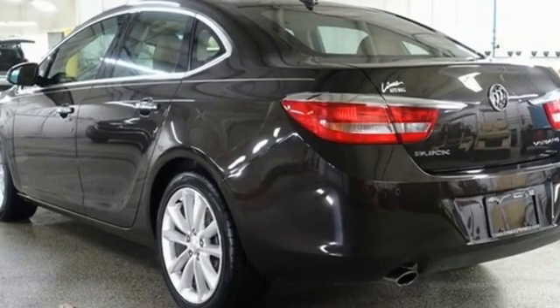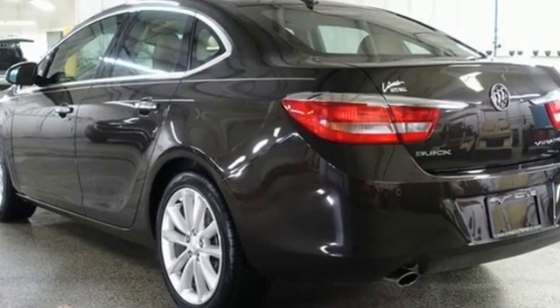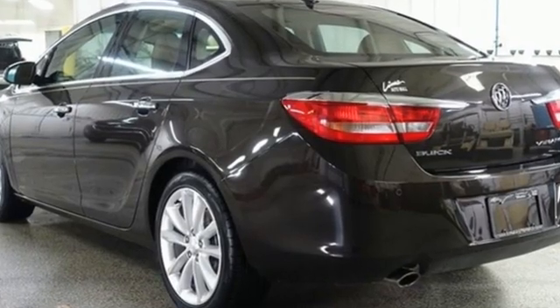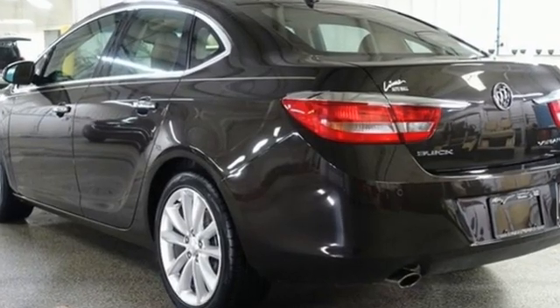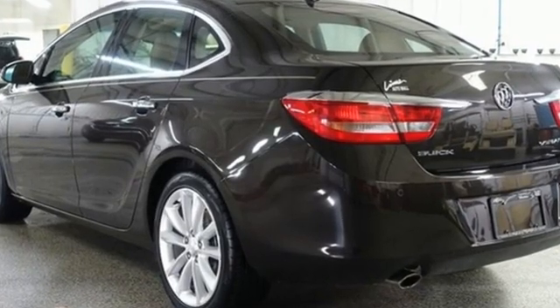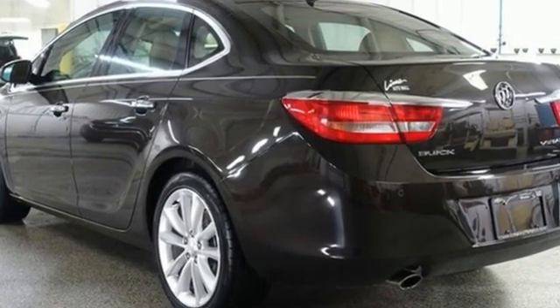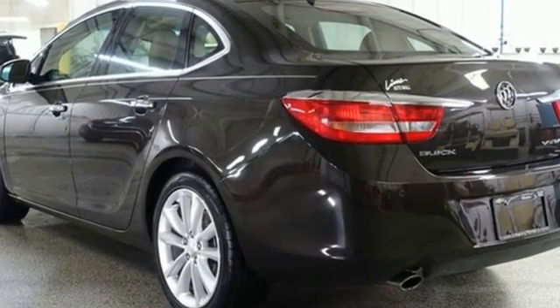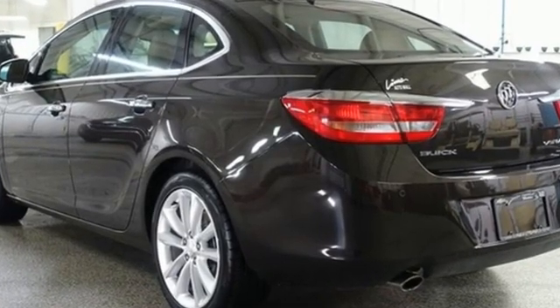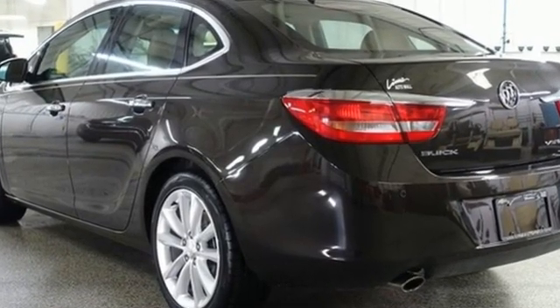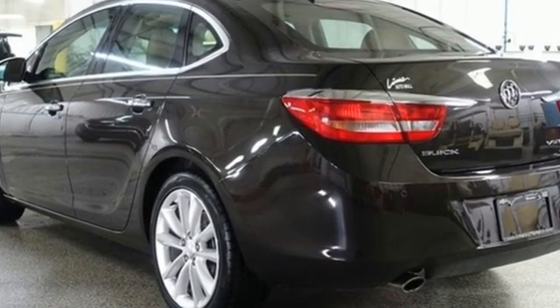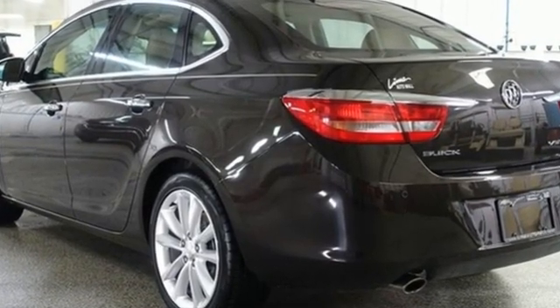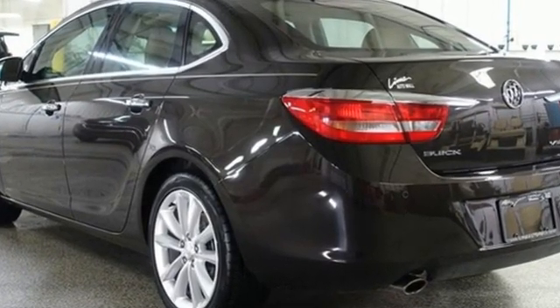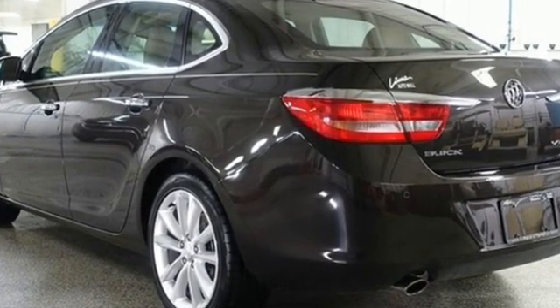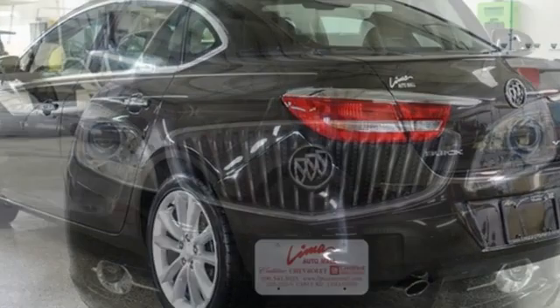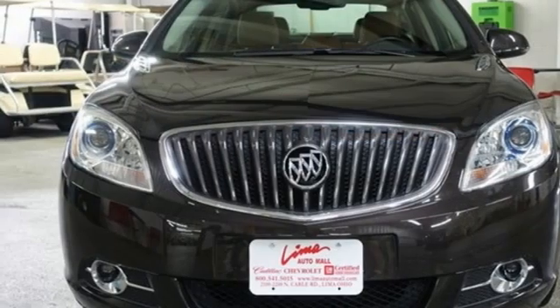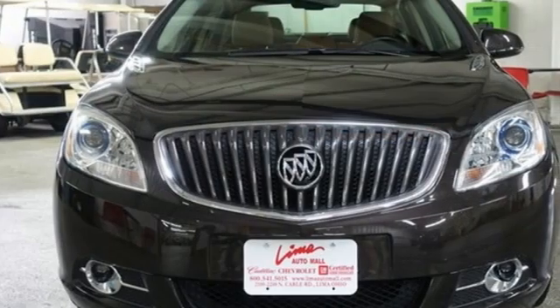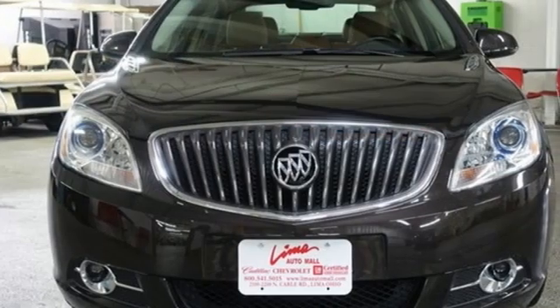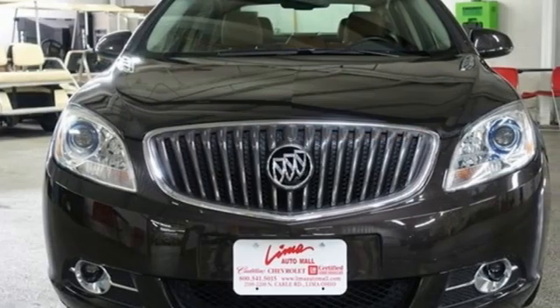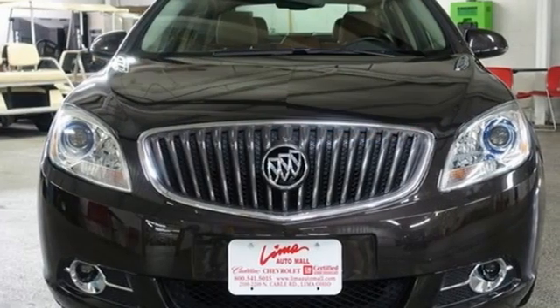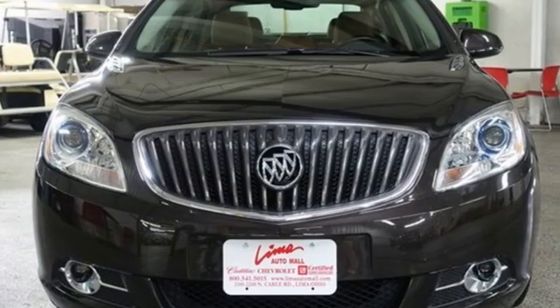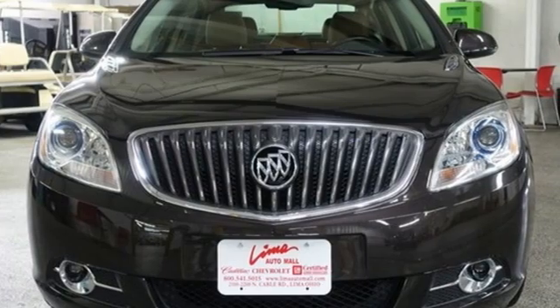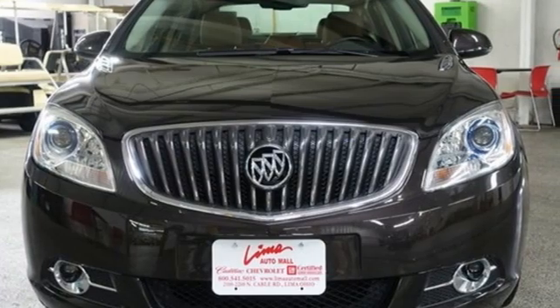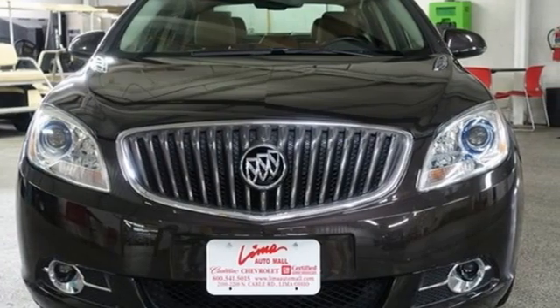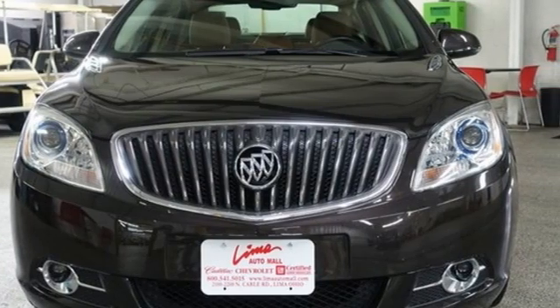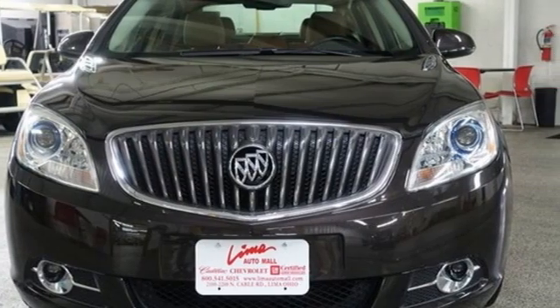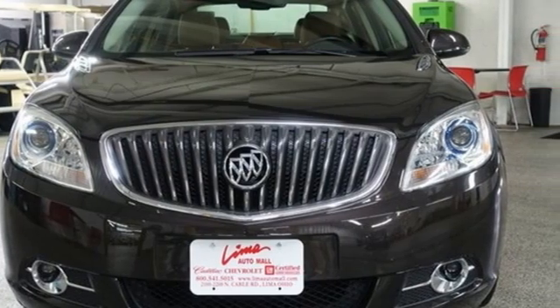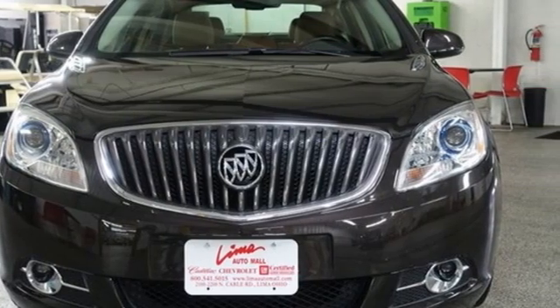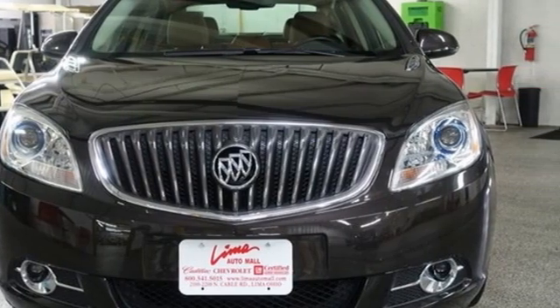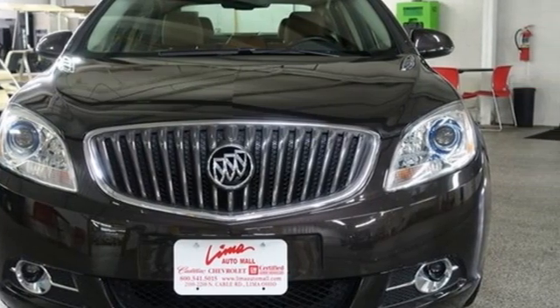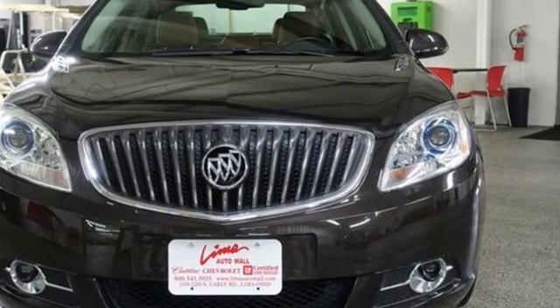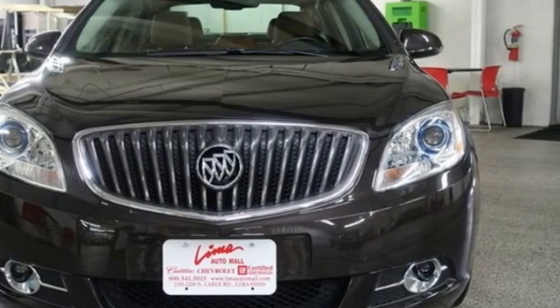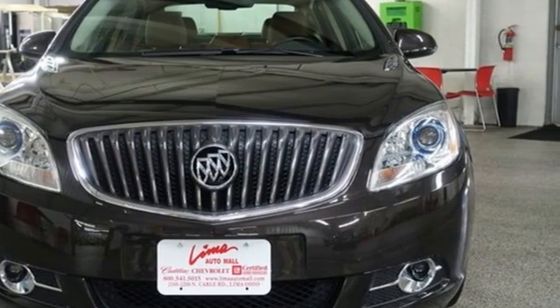Buick — expect more than you'd imagine. If you've been waiting for the perfect time for a test drive, the time is now. Experience it today.